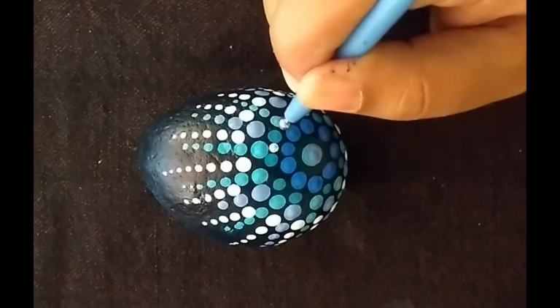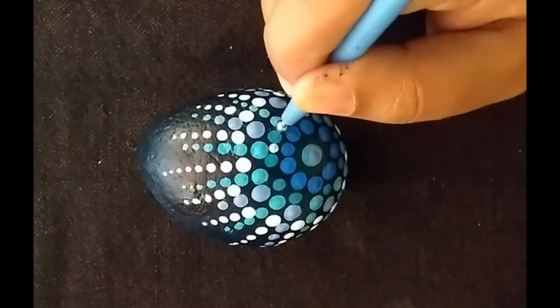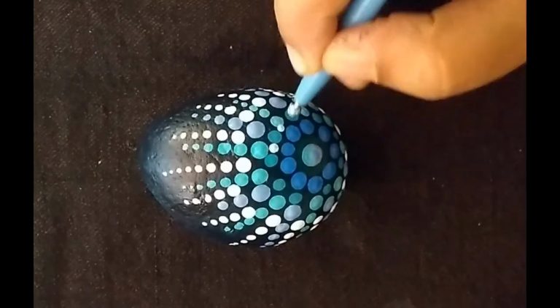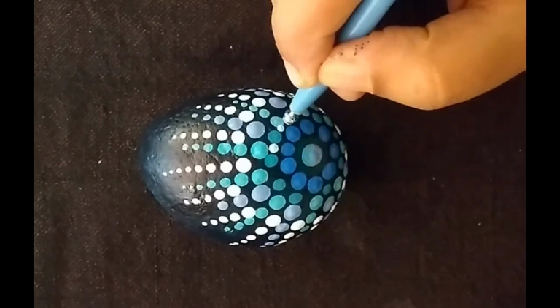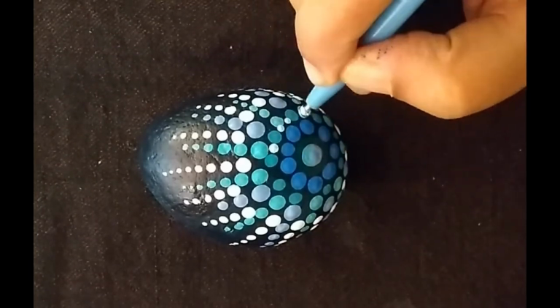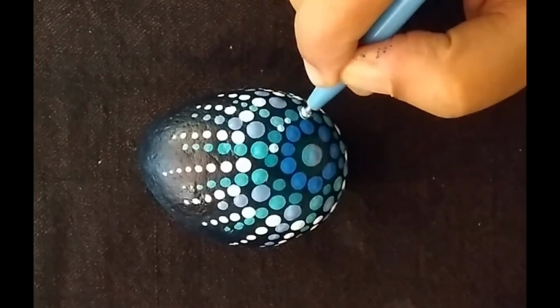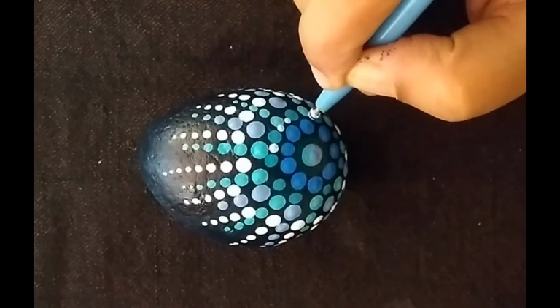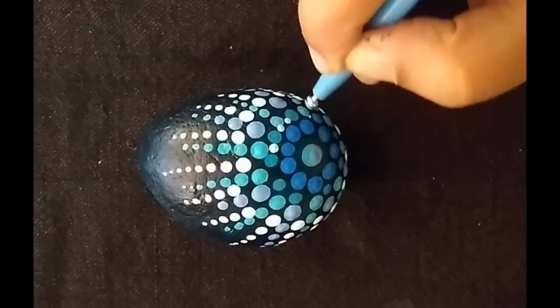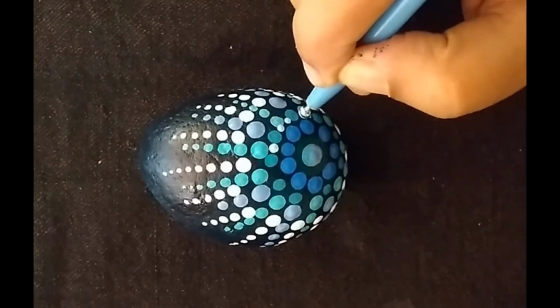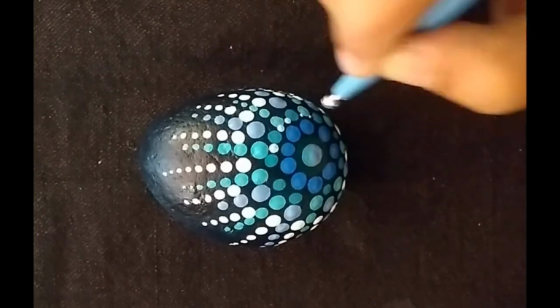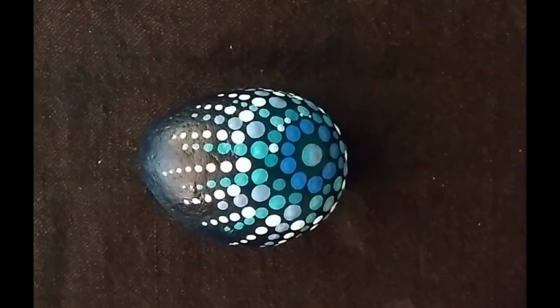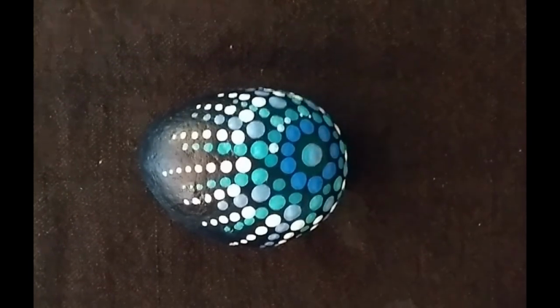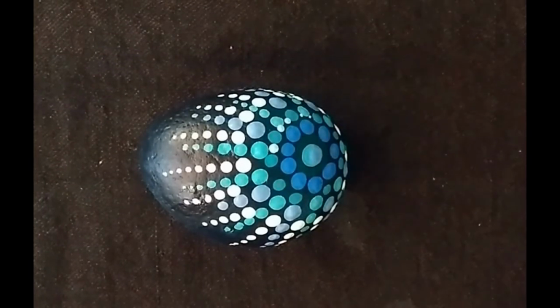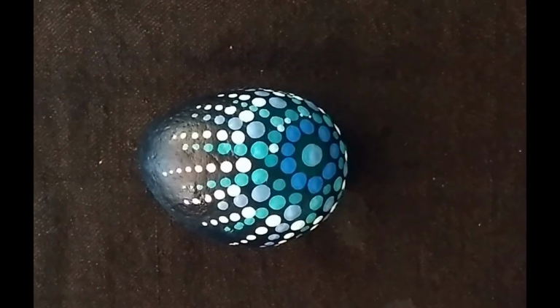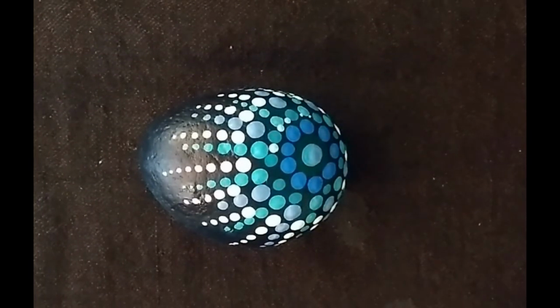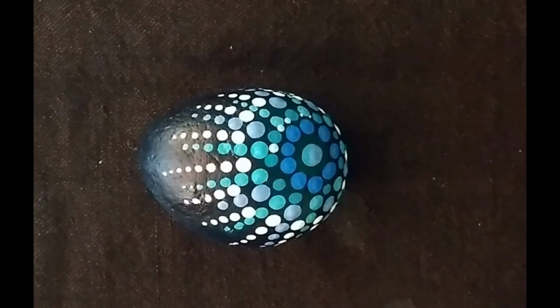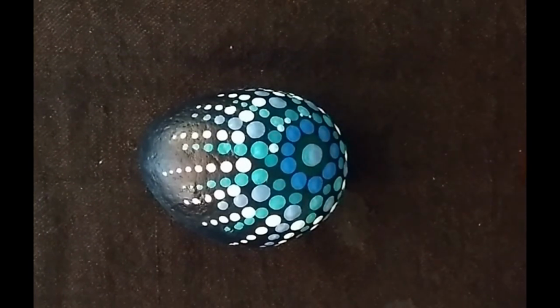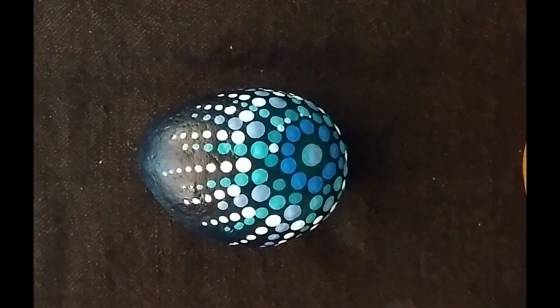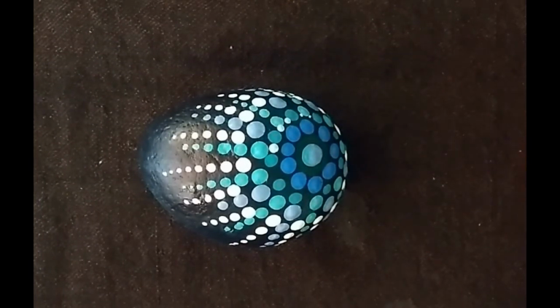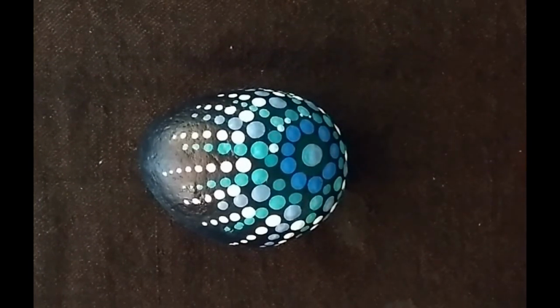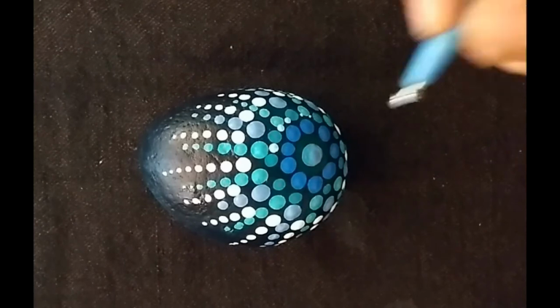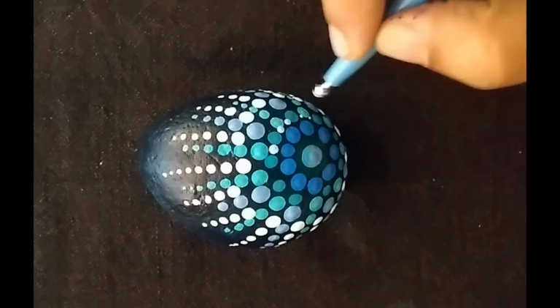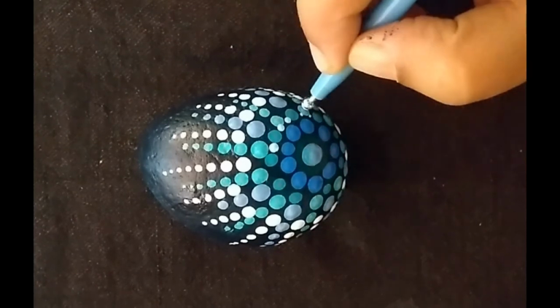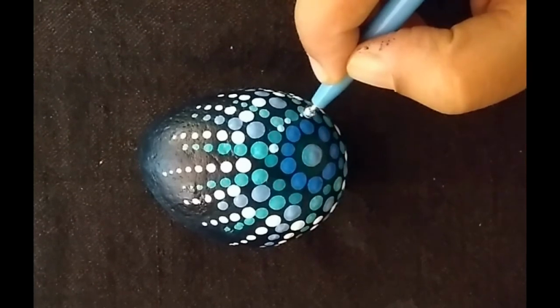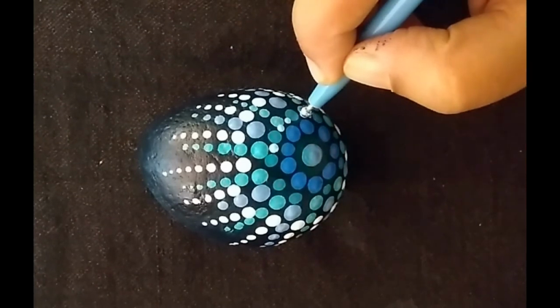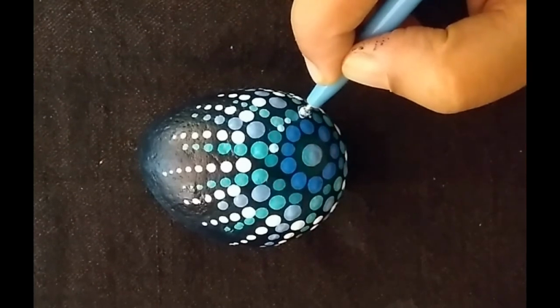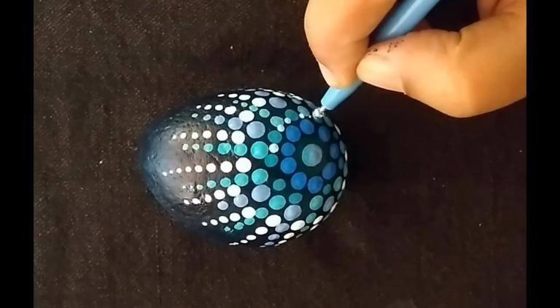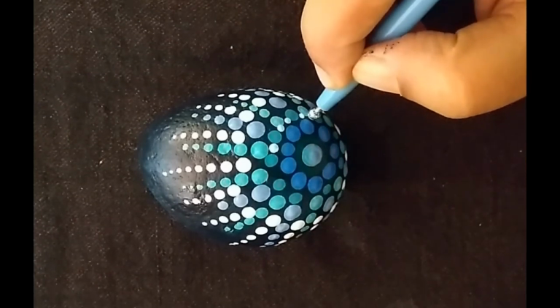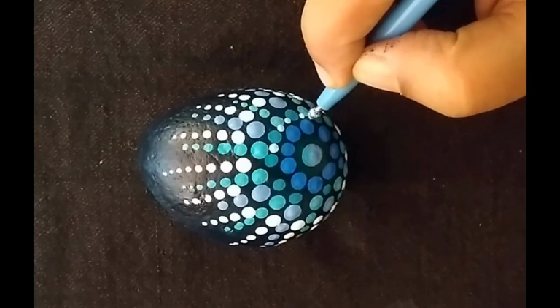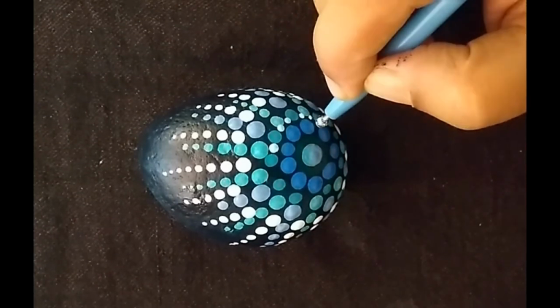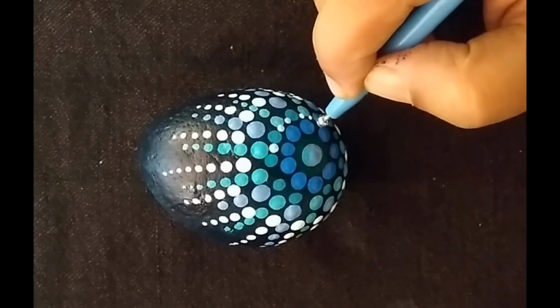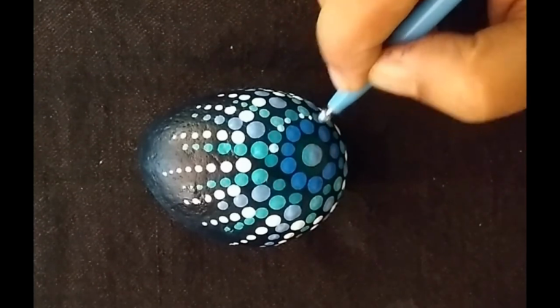Here I've gone in and added some white dots to create some depth in this pattern.